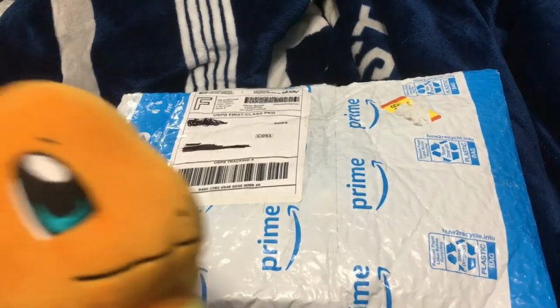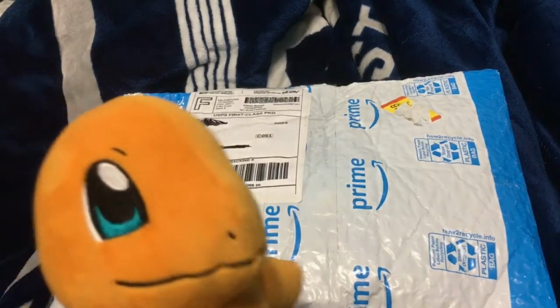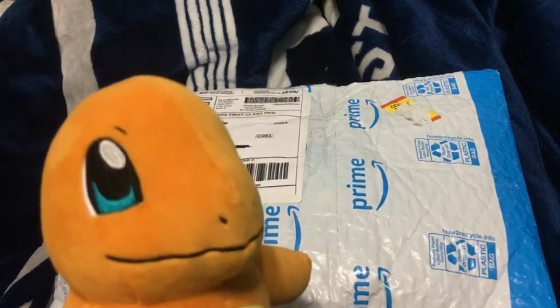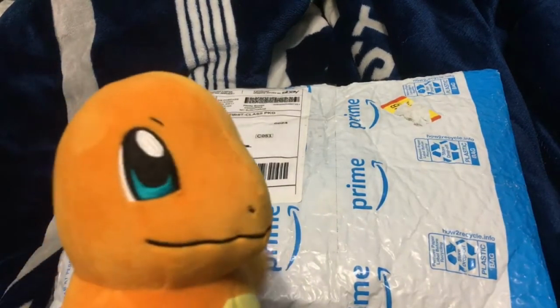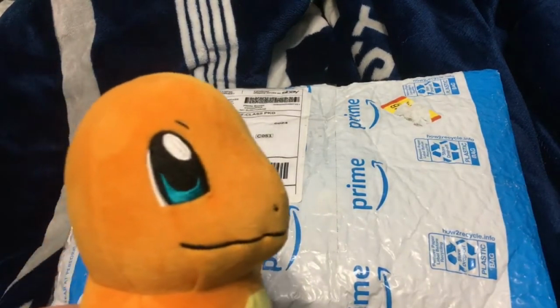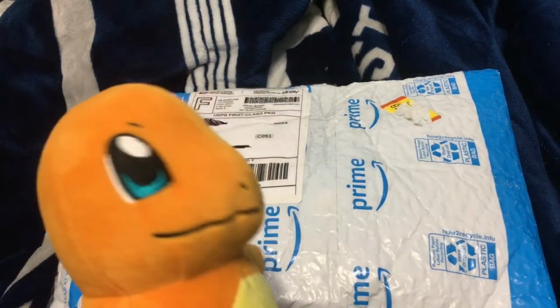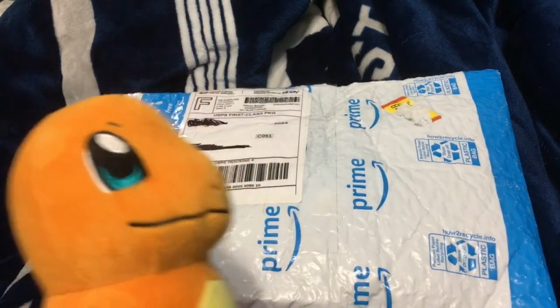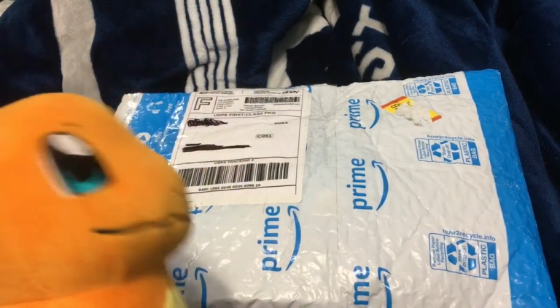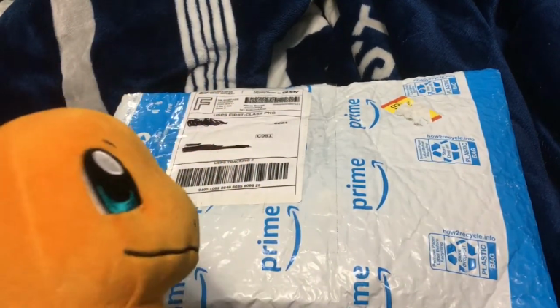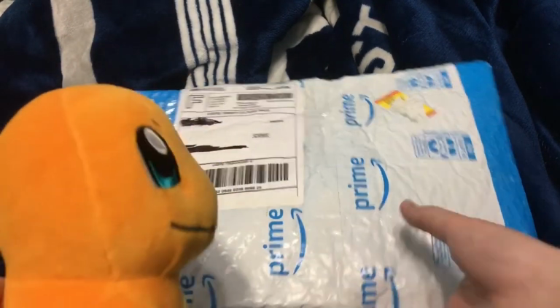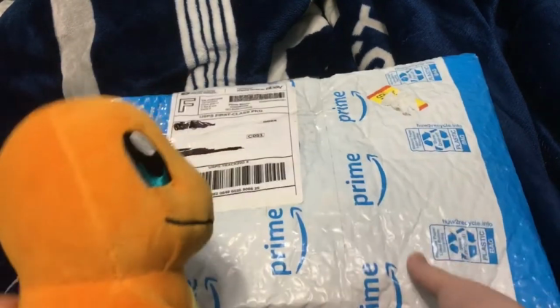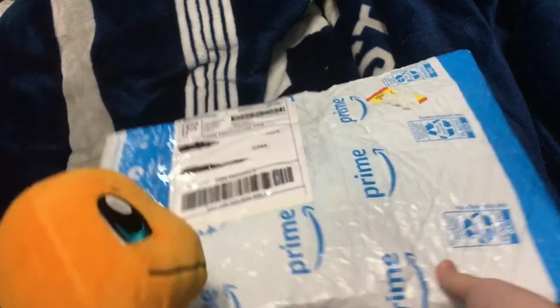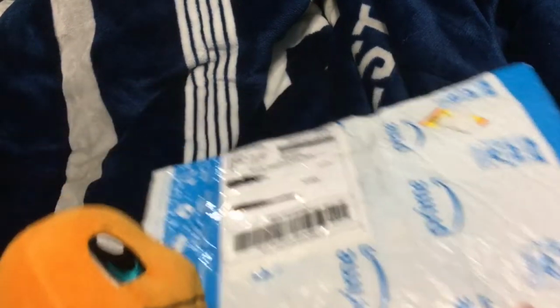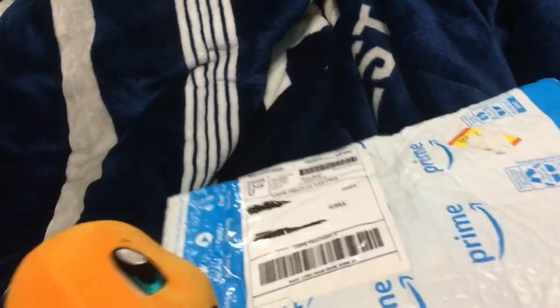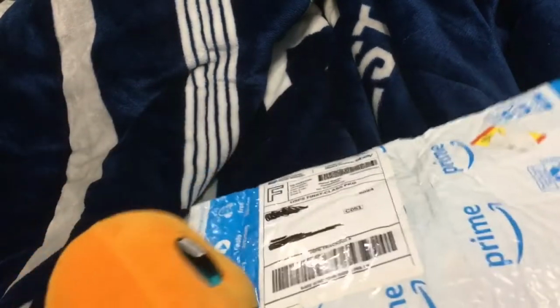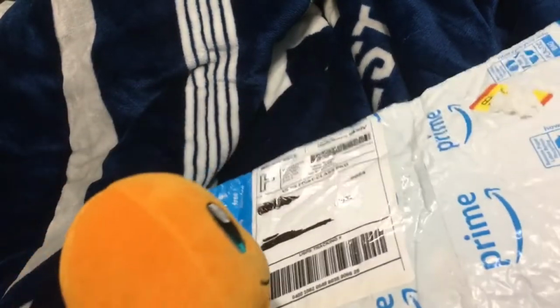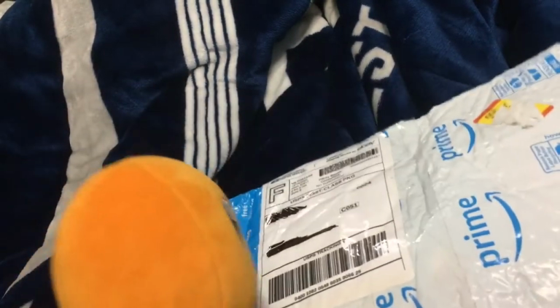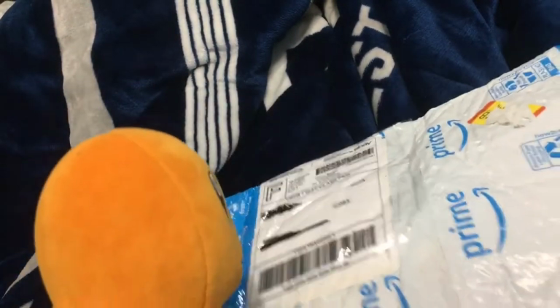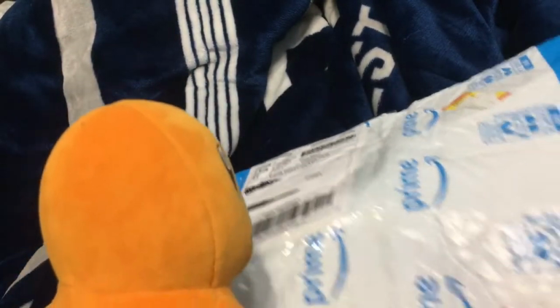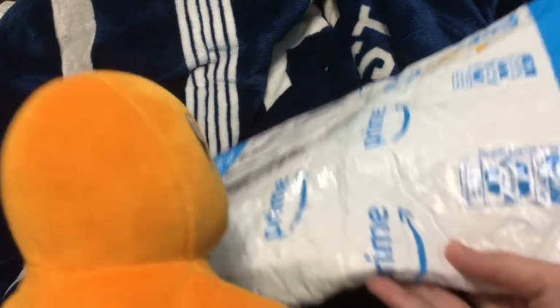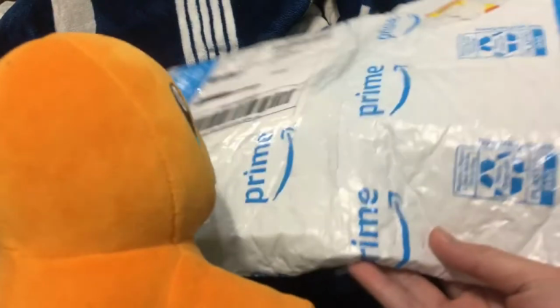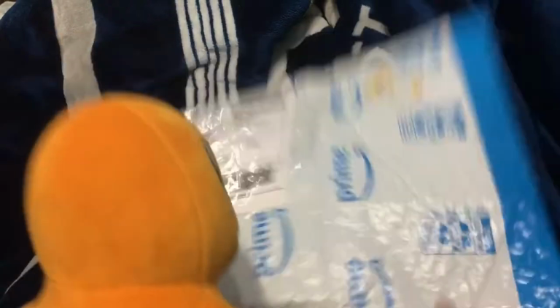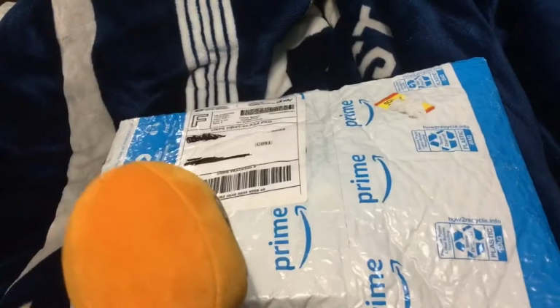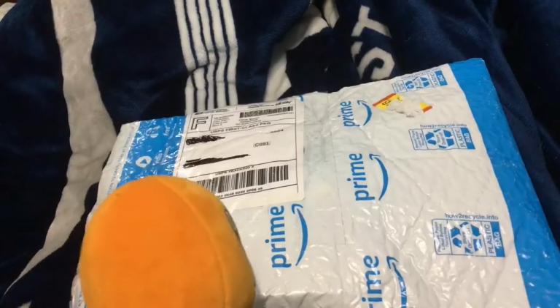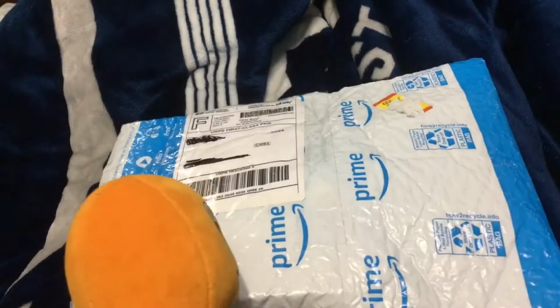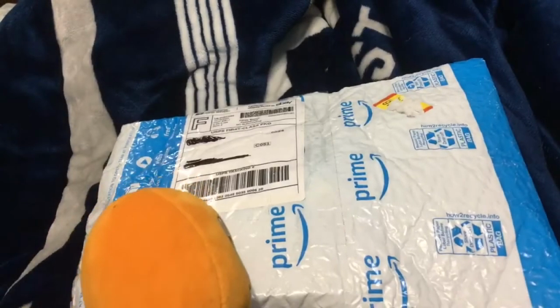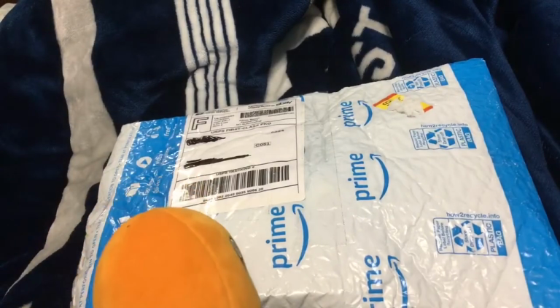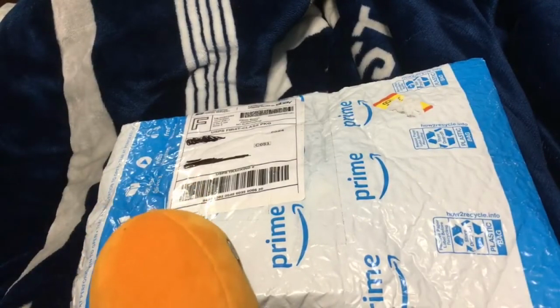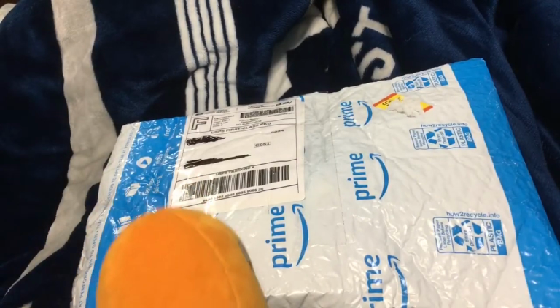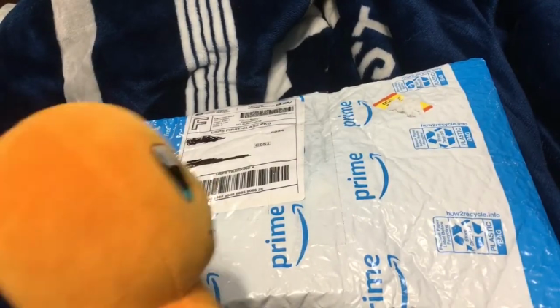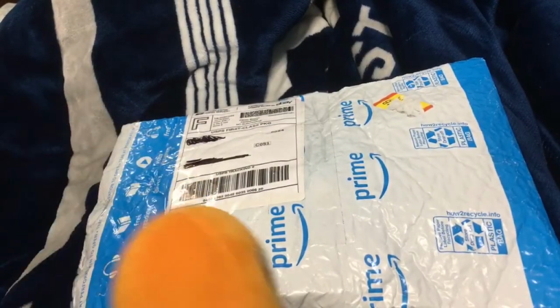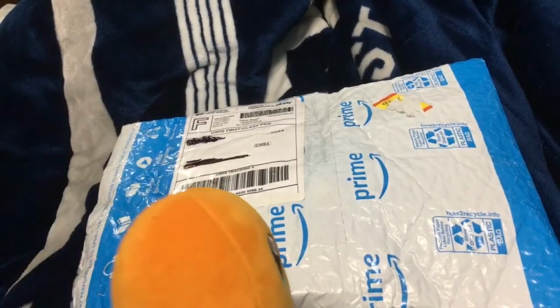Hey guys. My Articuno flash came, so we're gonna unbox it.